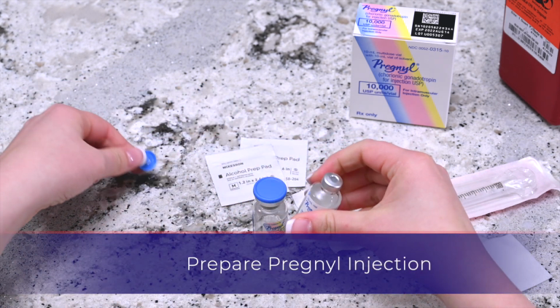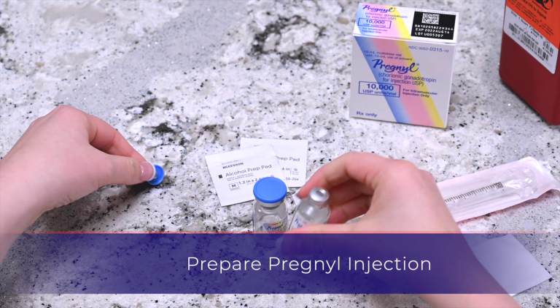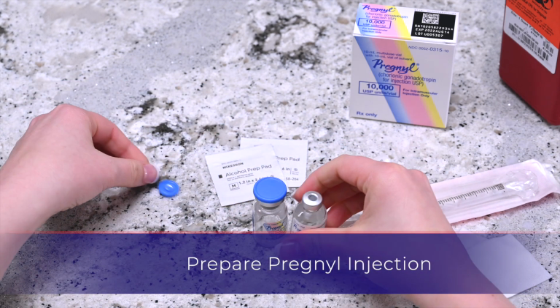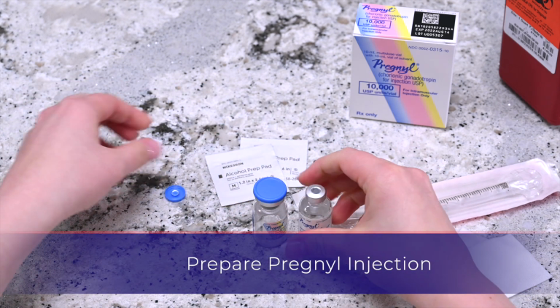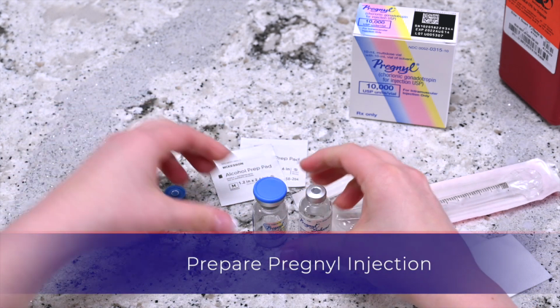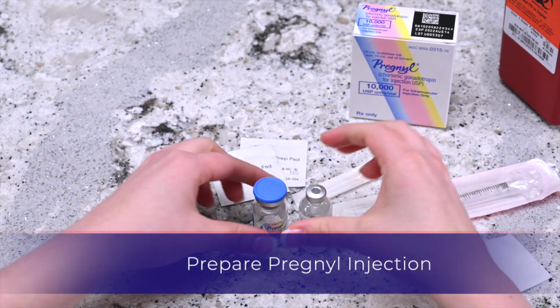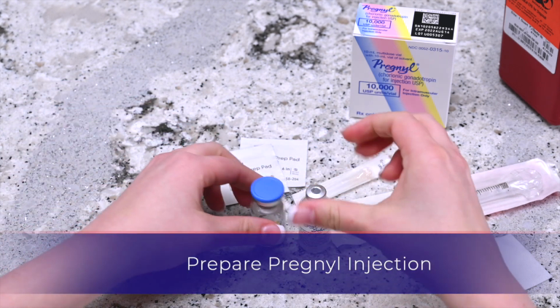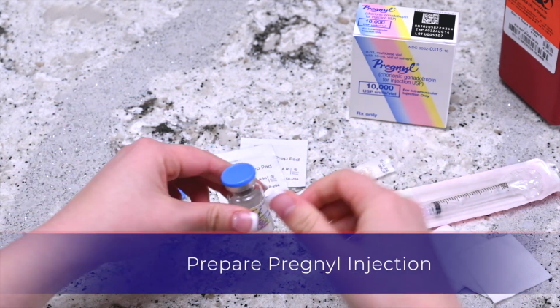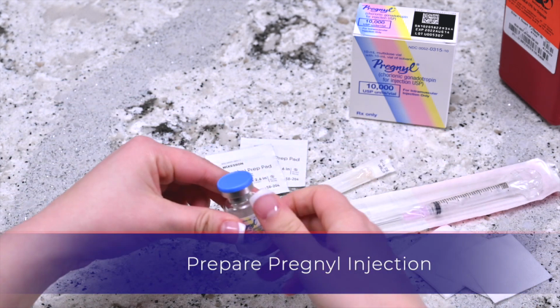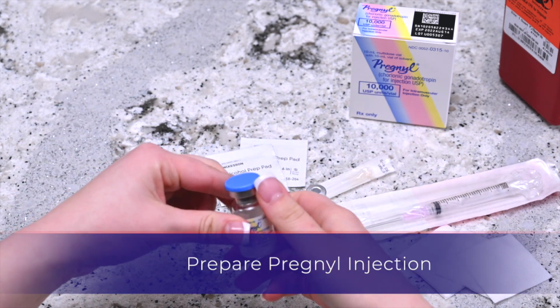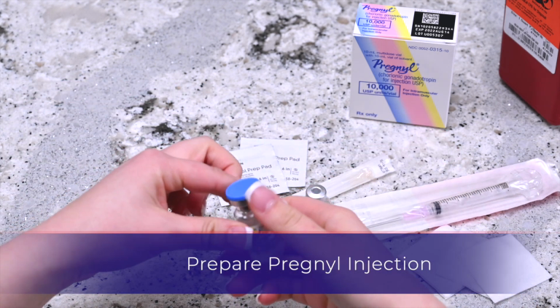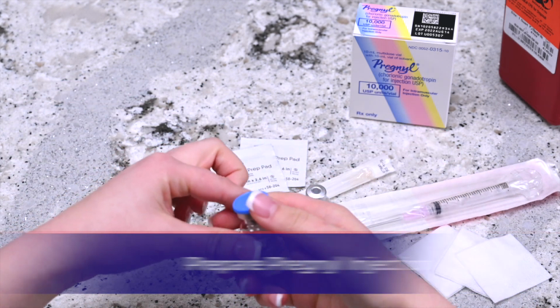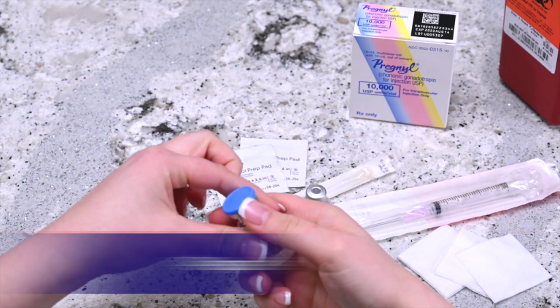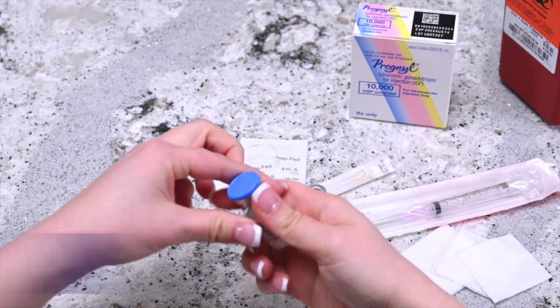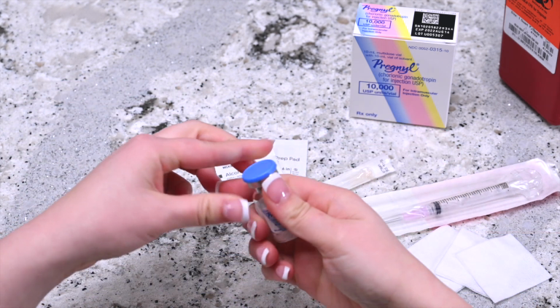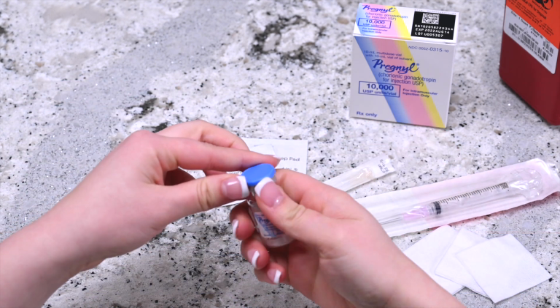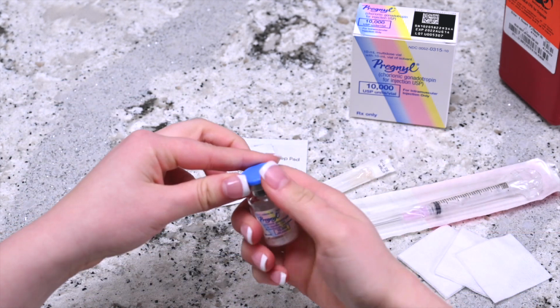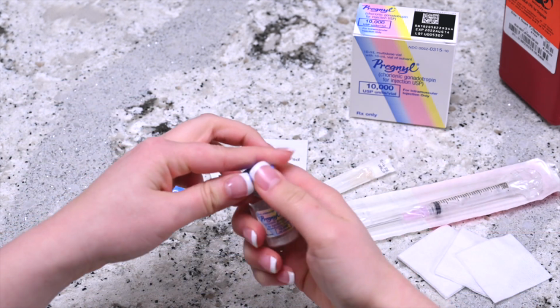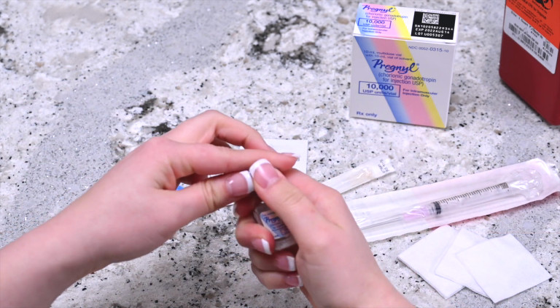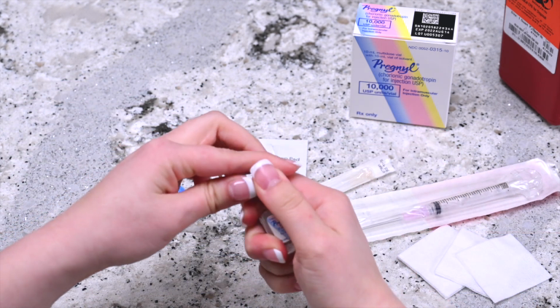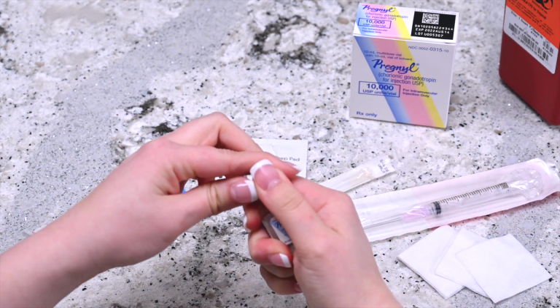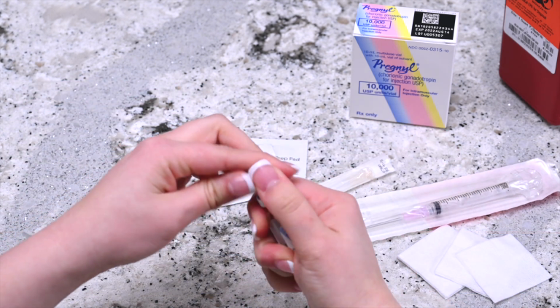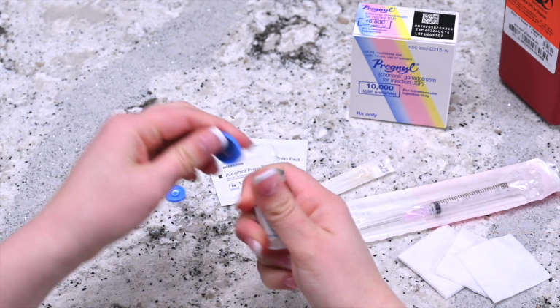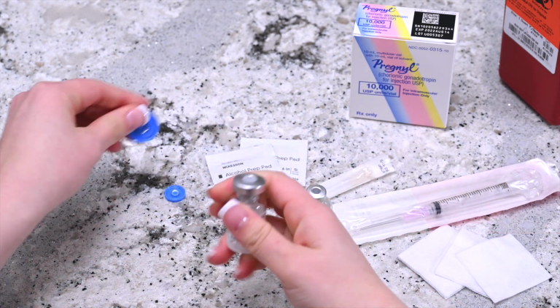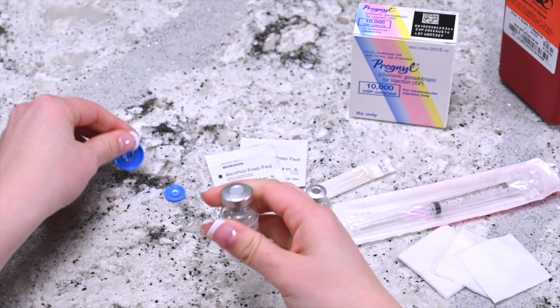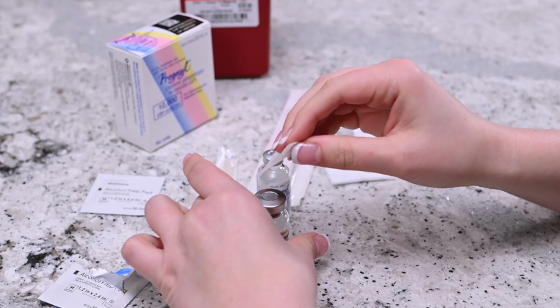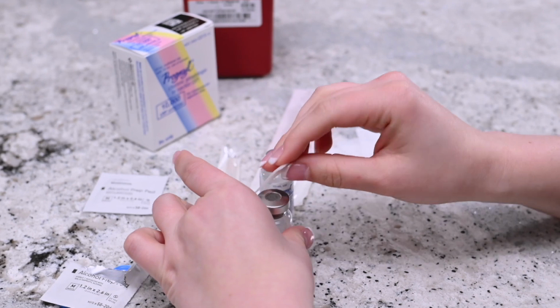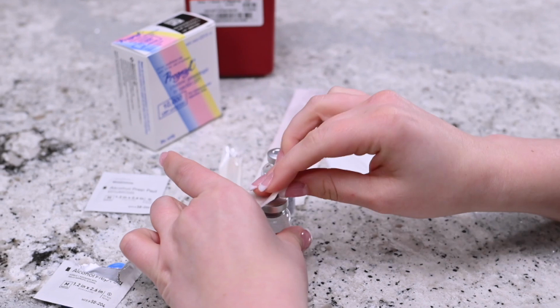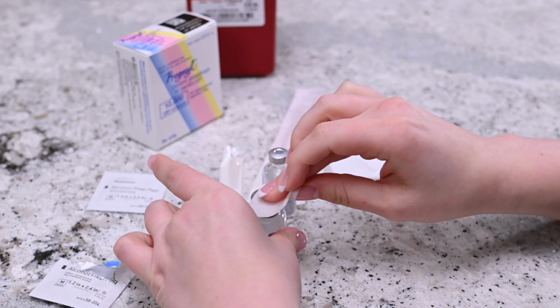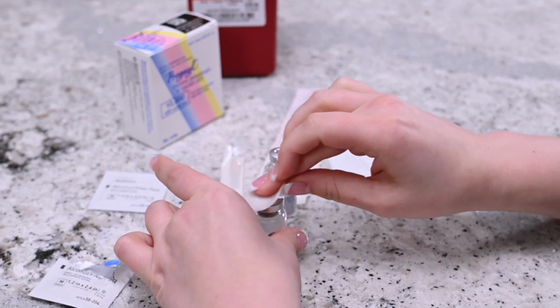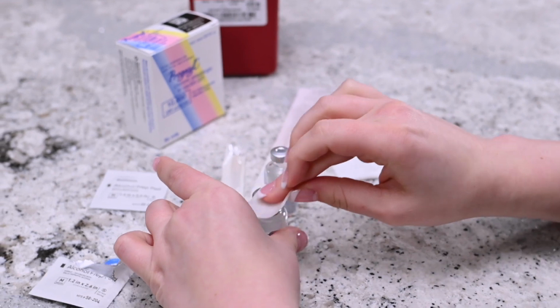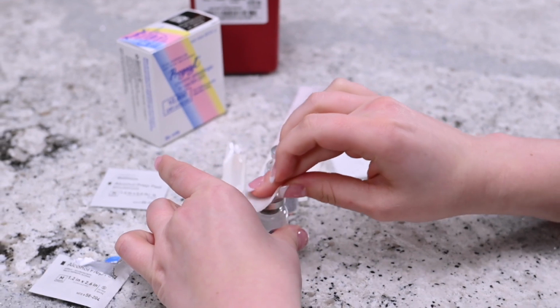Remove the cap from both vials and disinfect the top of the vials with the alcohol pad wipe.